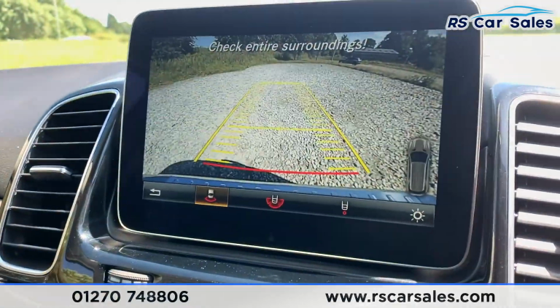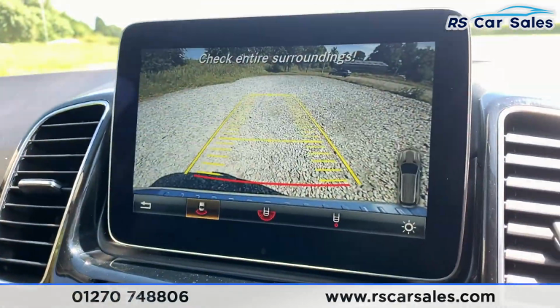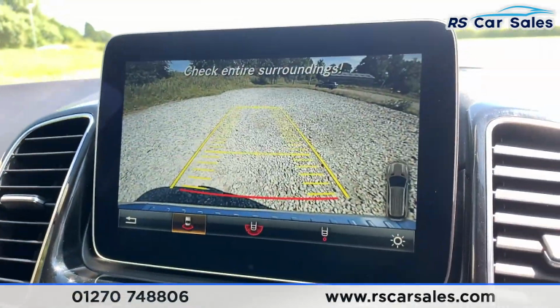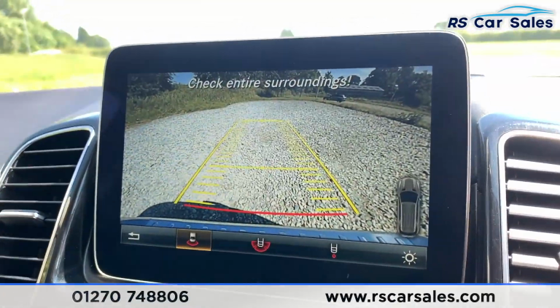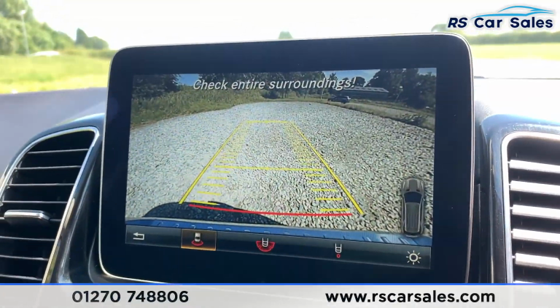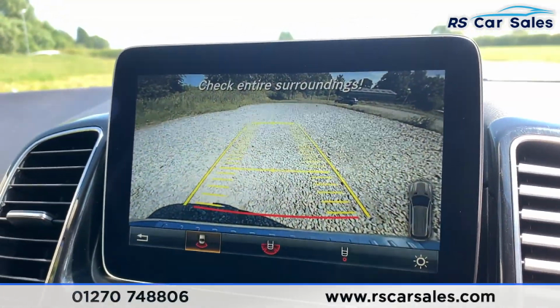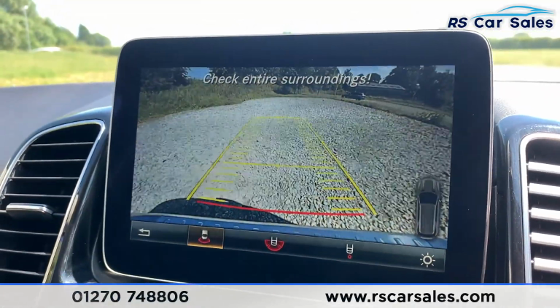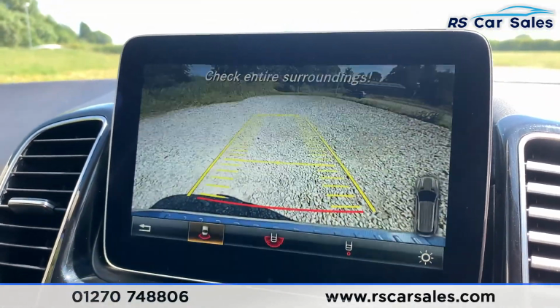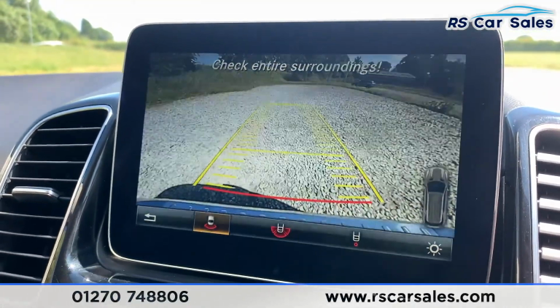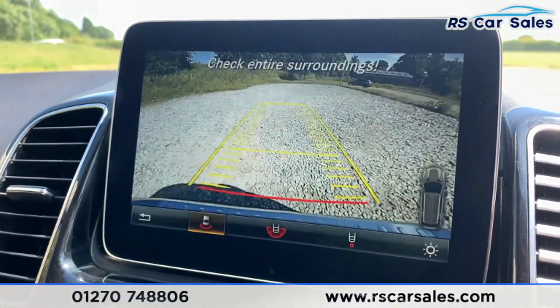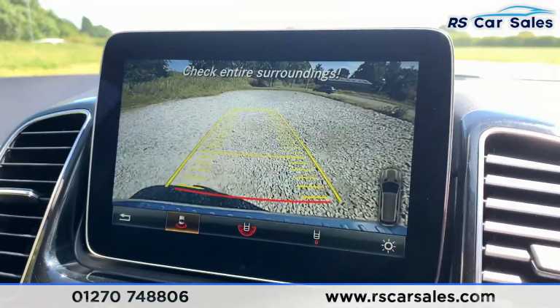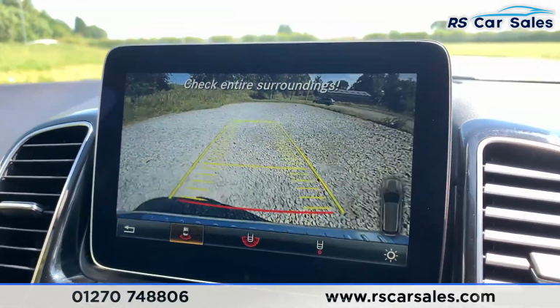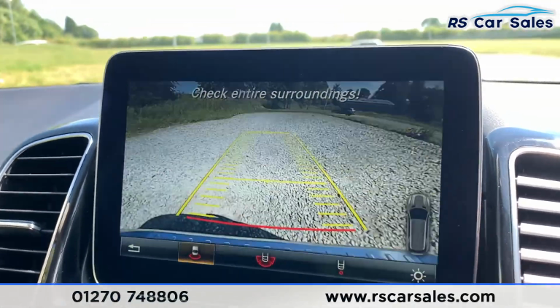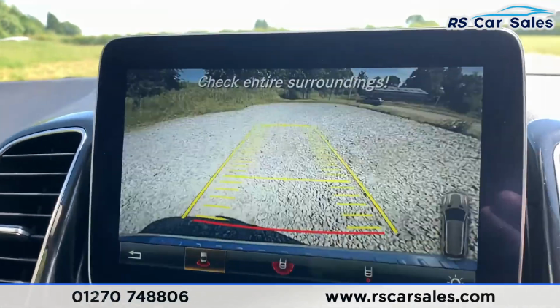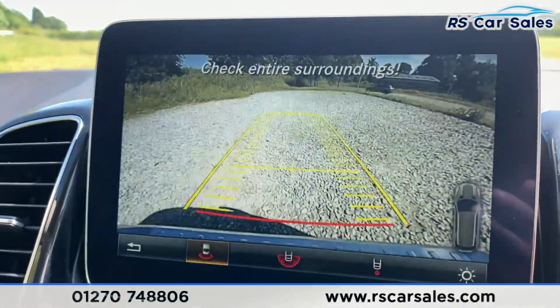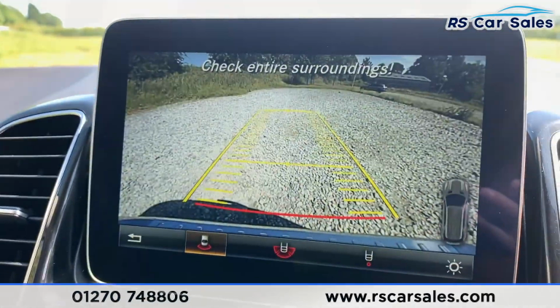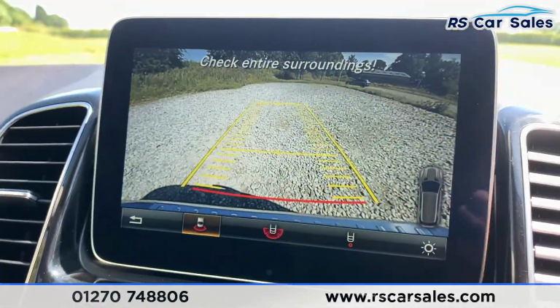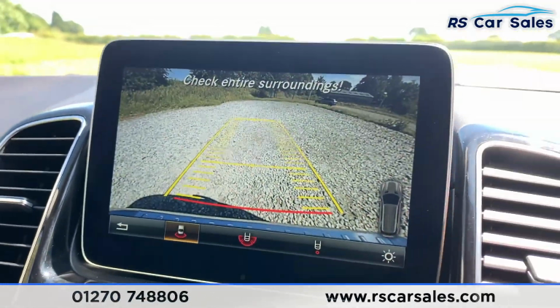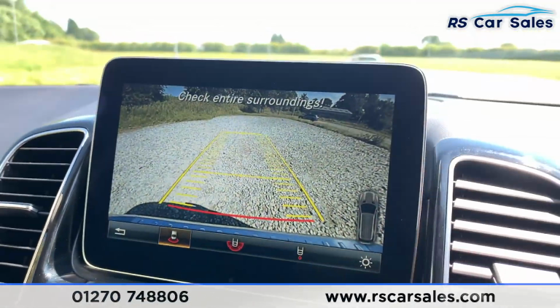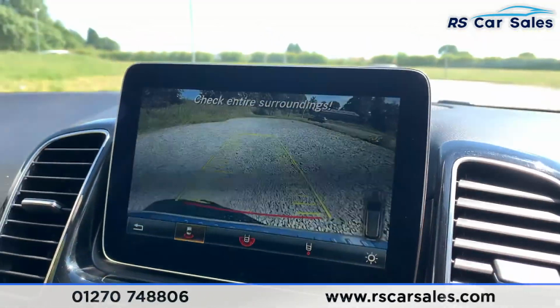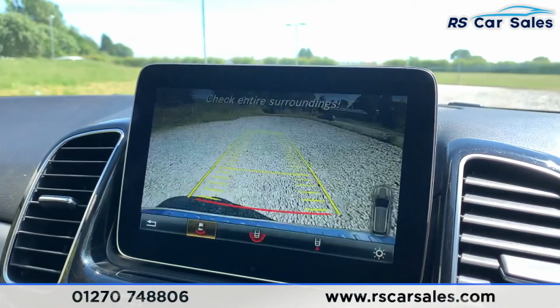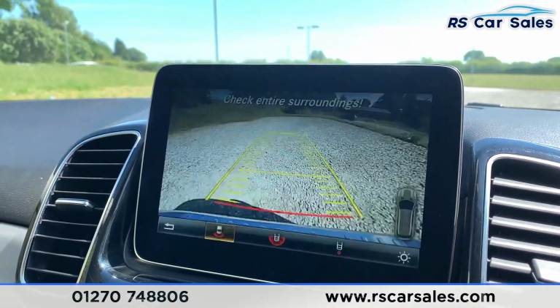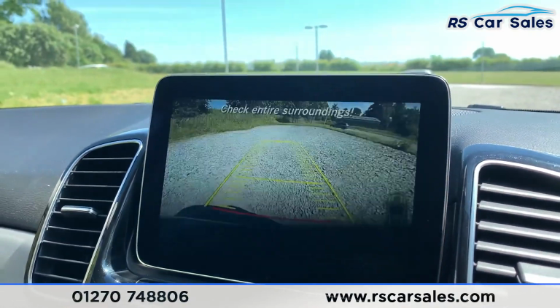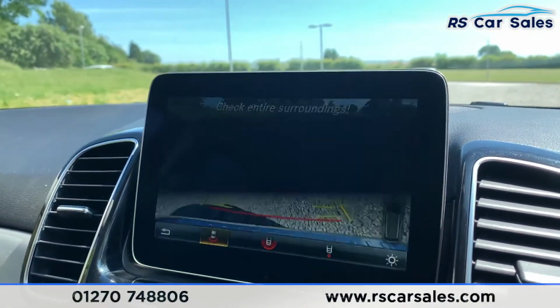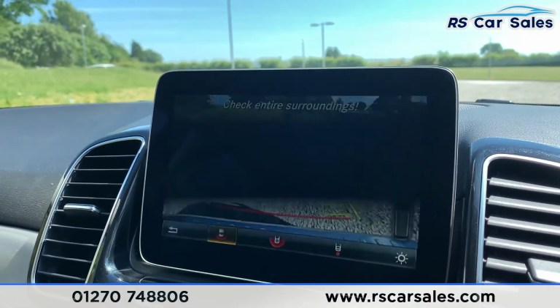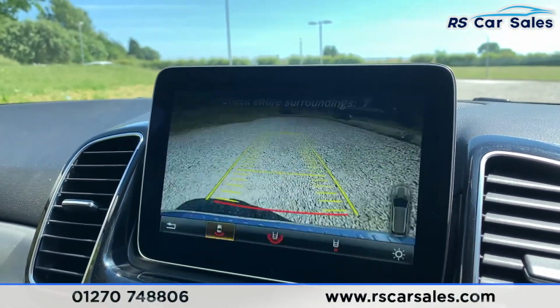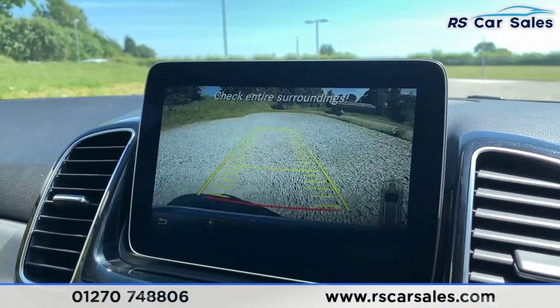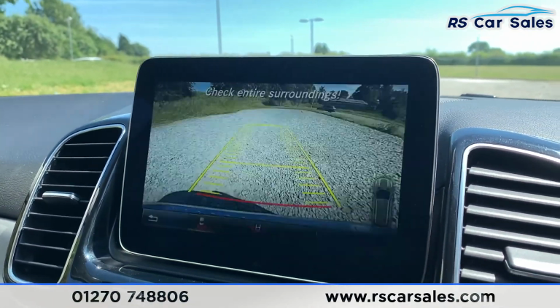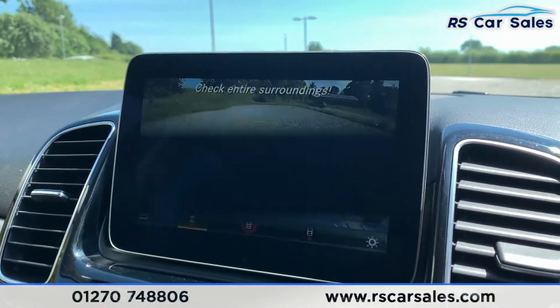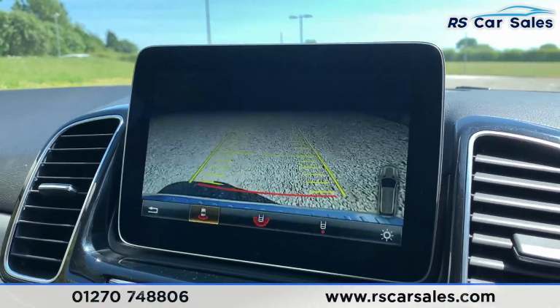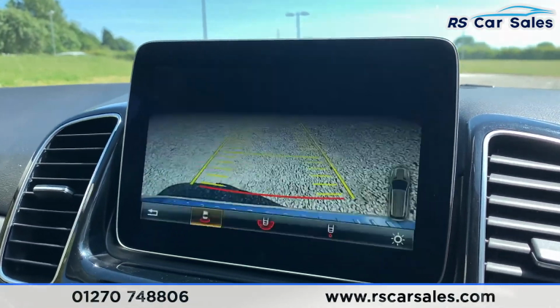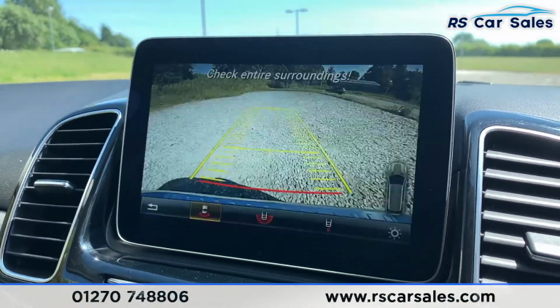That flickering you see on the screen is just rolling shutter from the camera phone, so nothing to worry about on this vehicle.